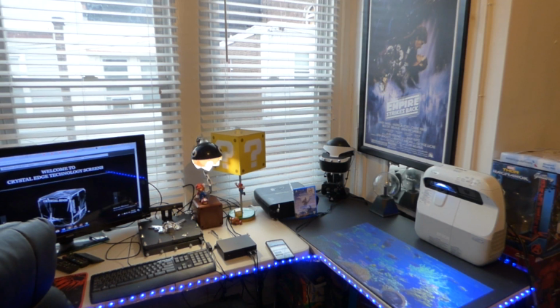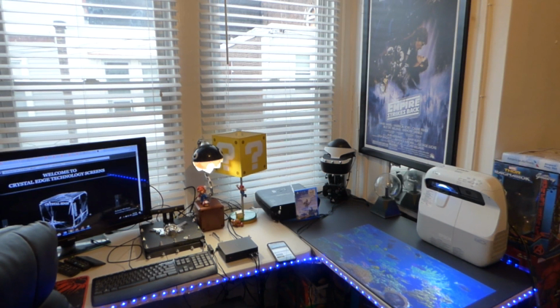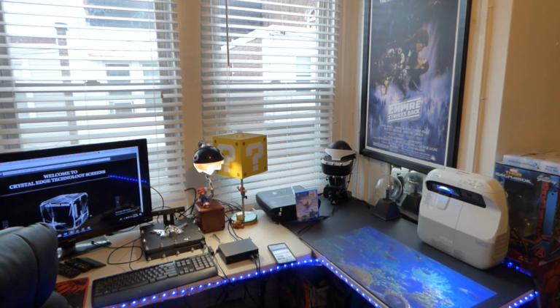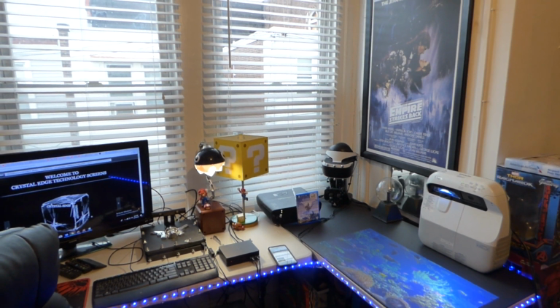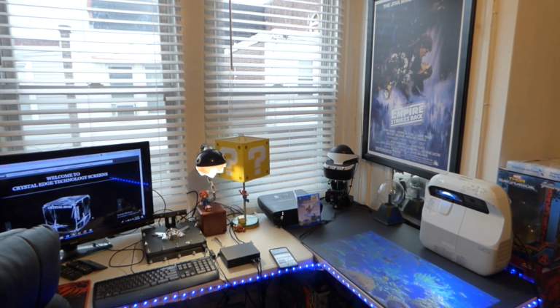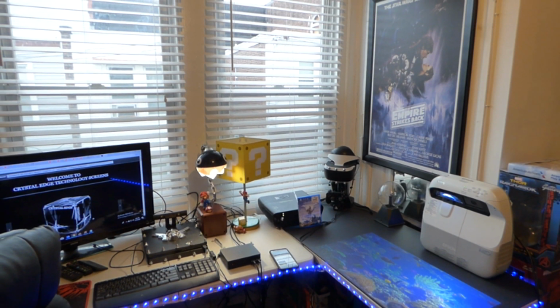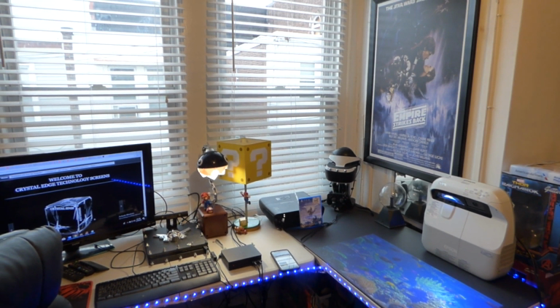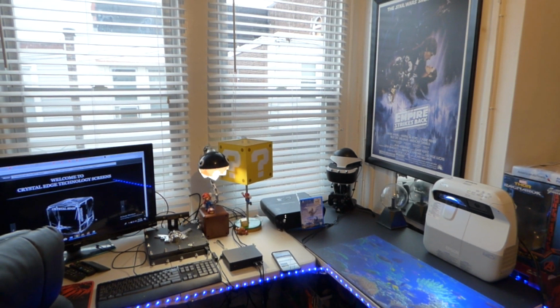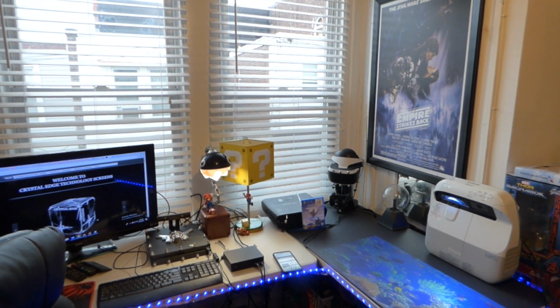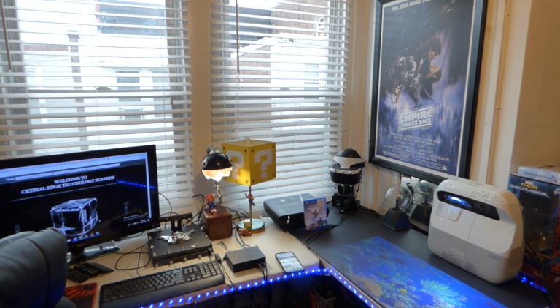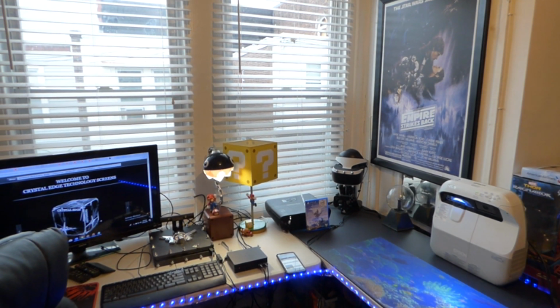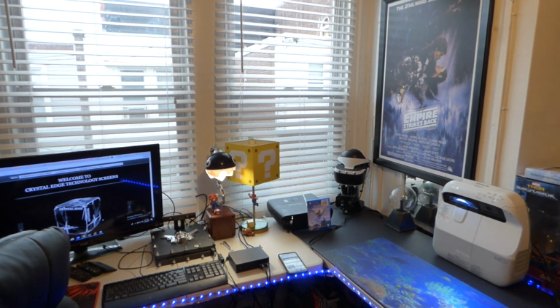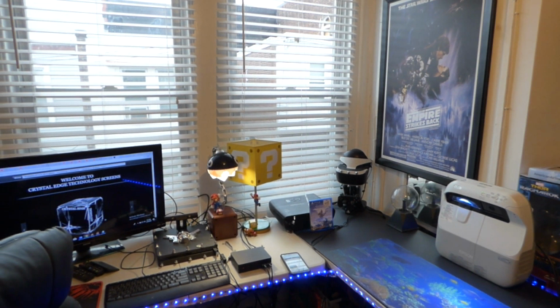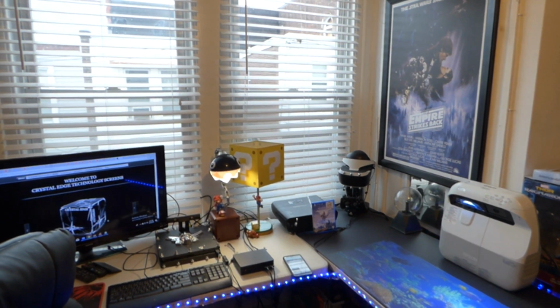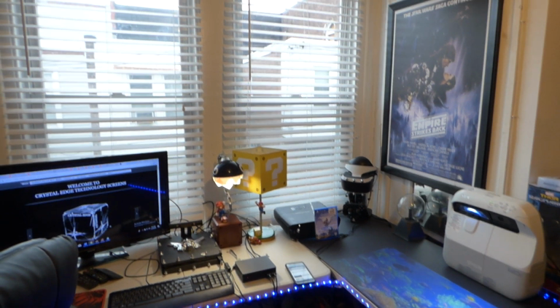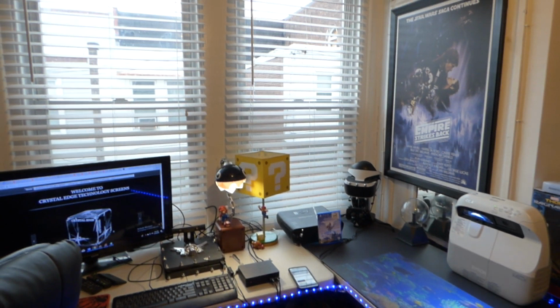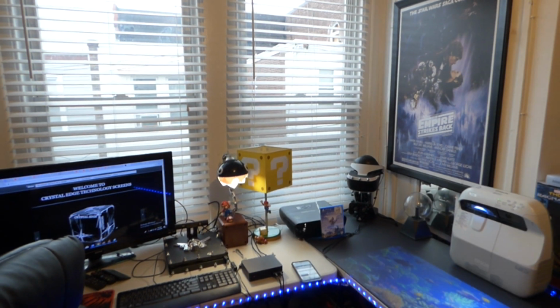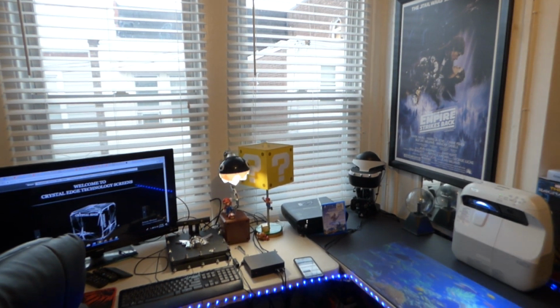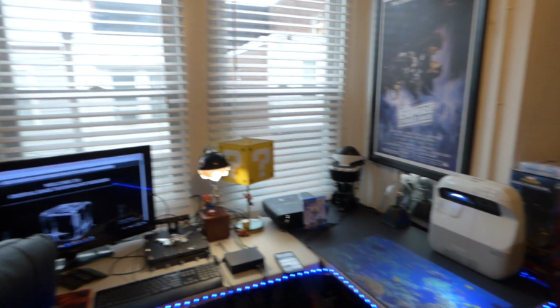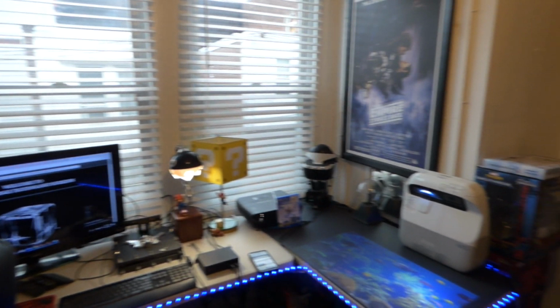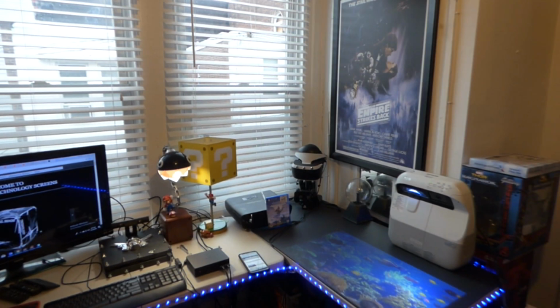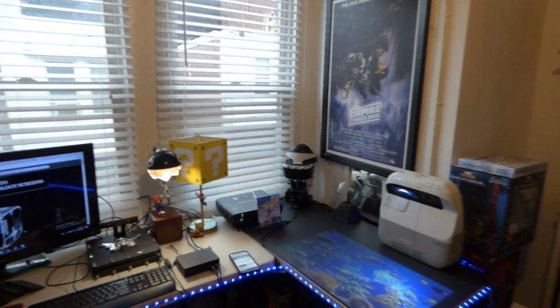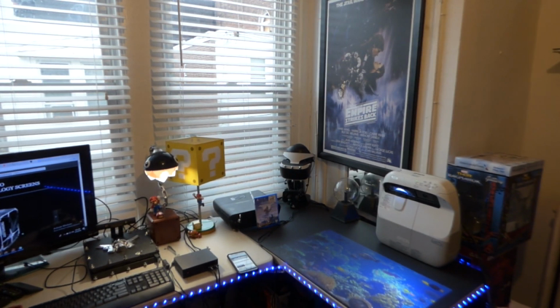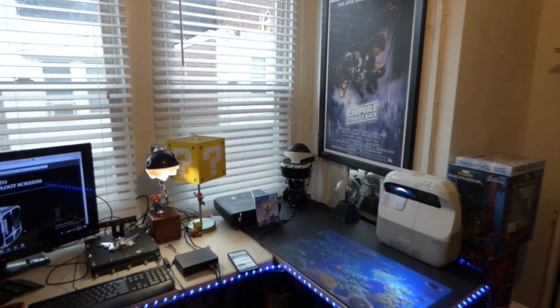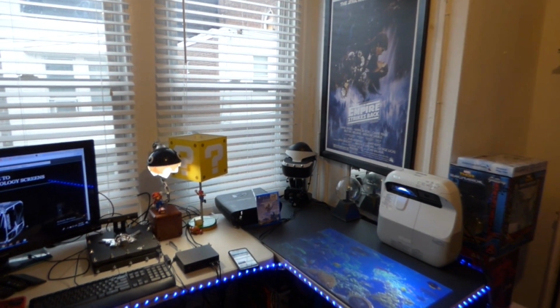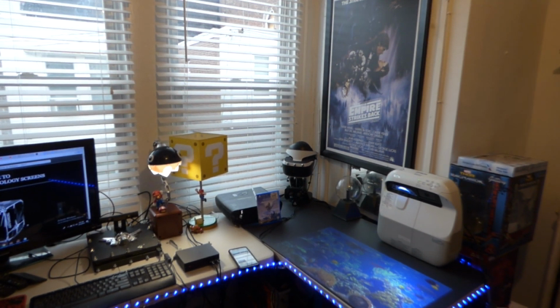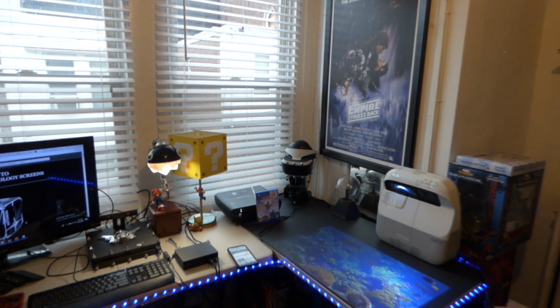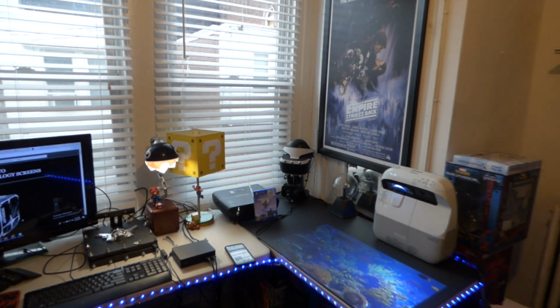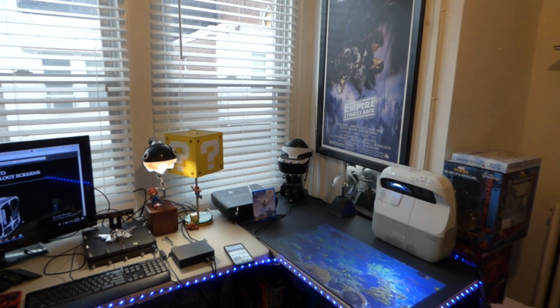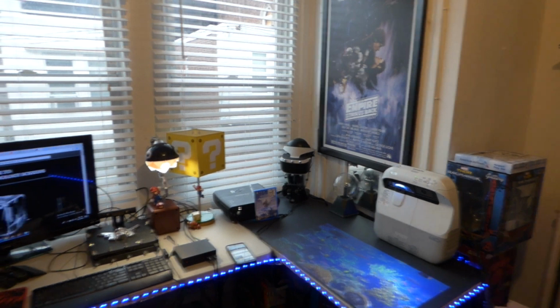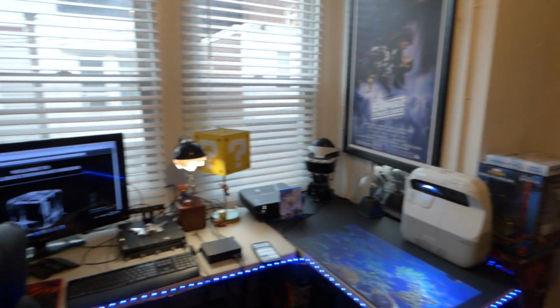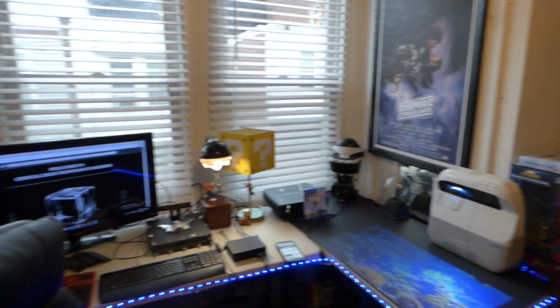Hey, how's everybody doing out there? My name is Kenneth Byrd. I'm the creator of Crystal Edge Technology Screens using smart technology gain.